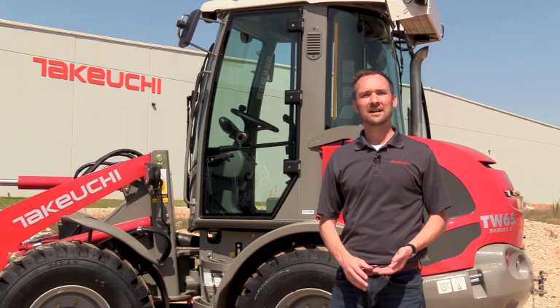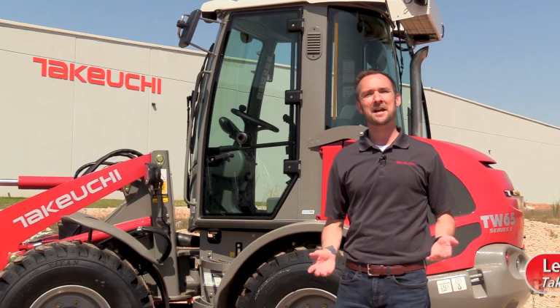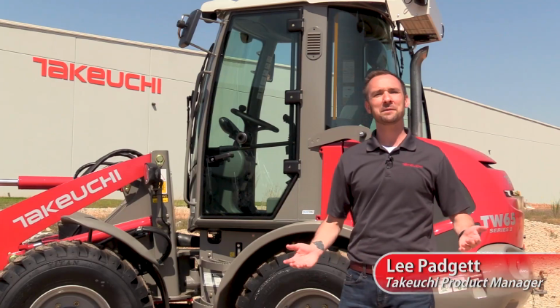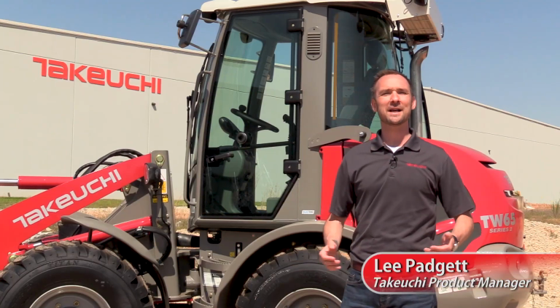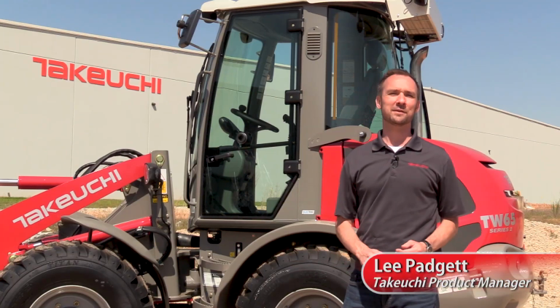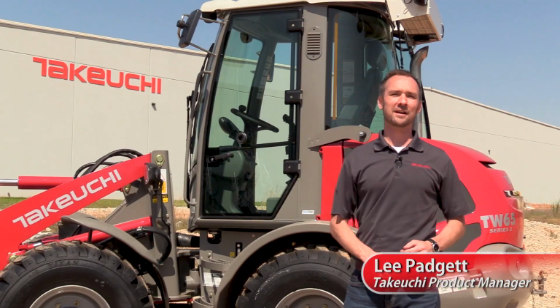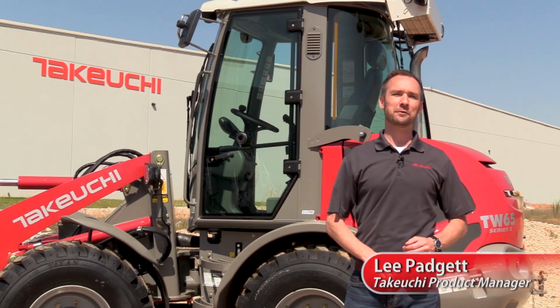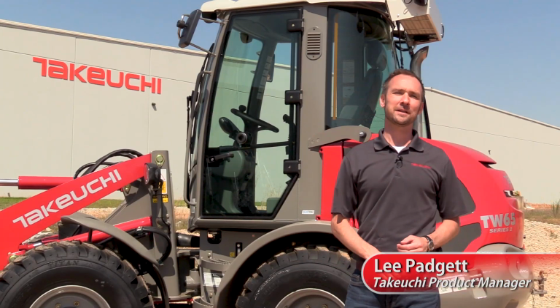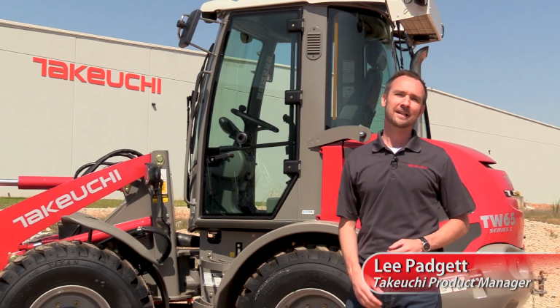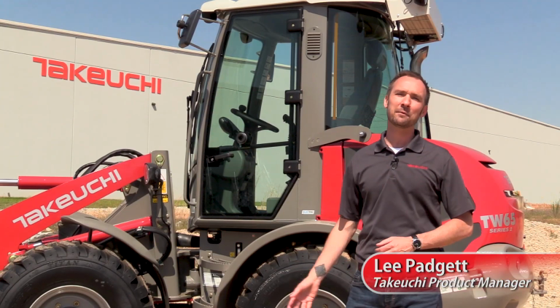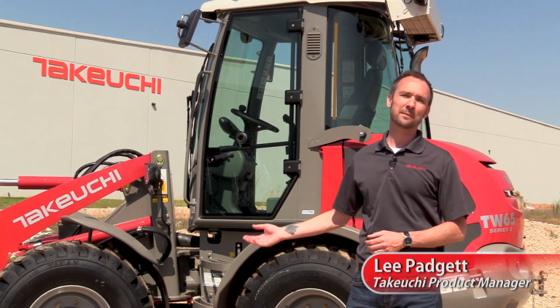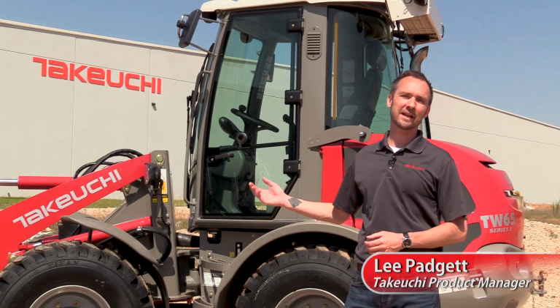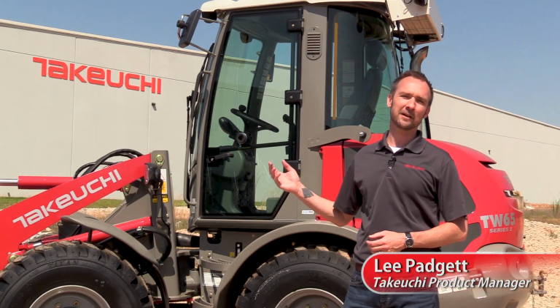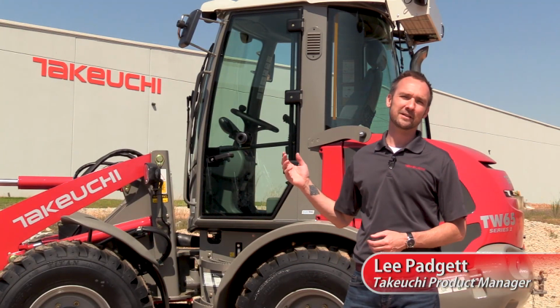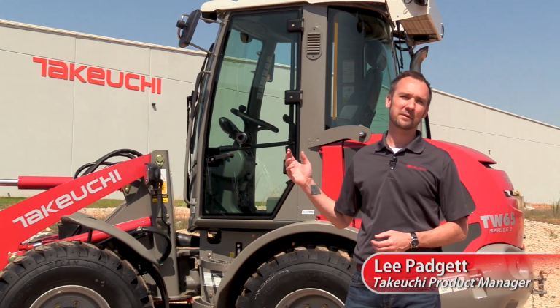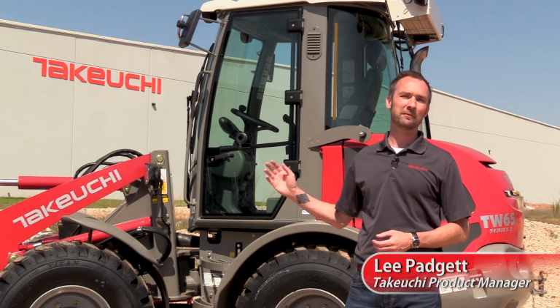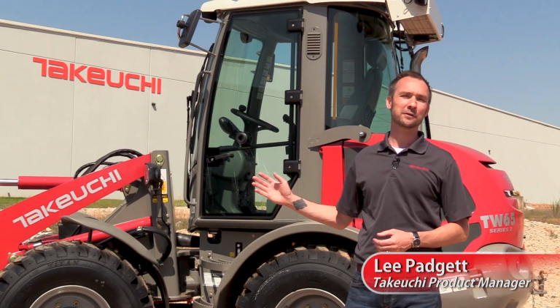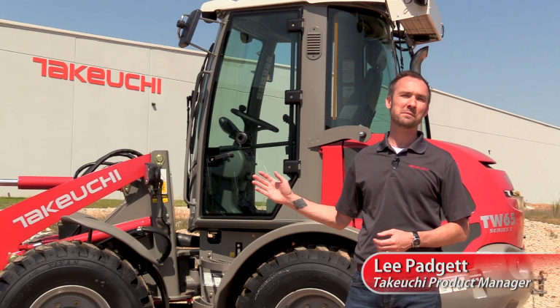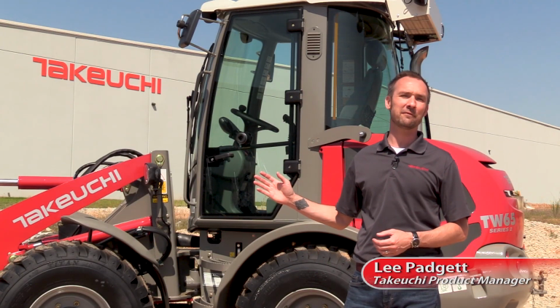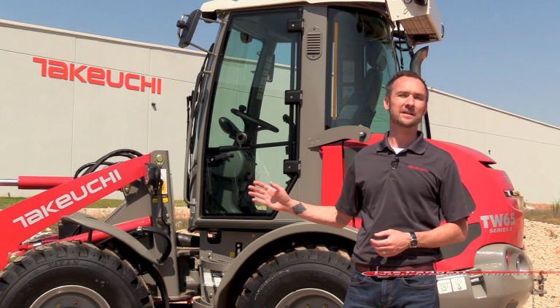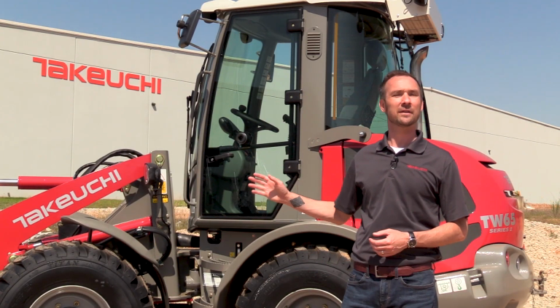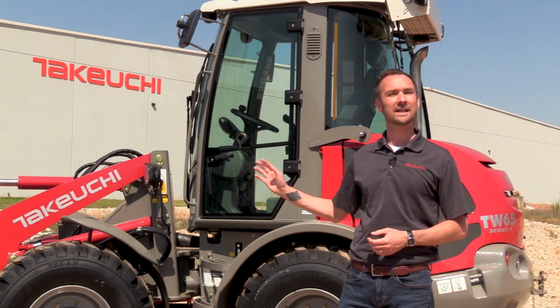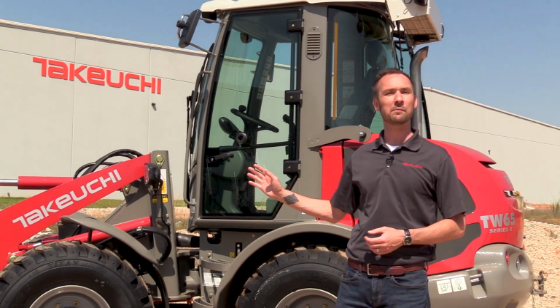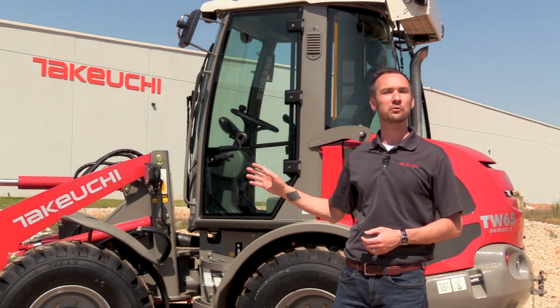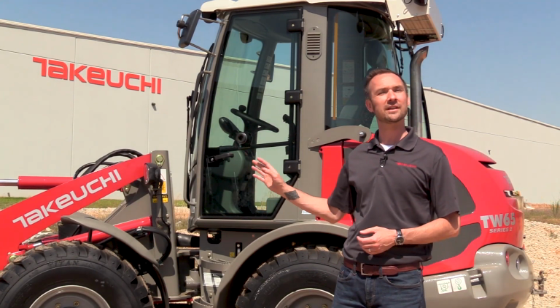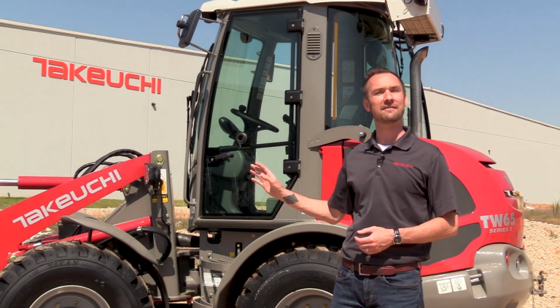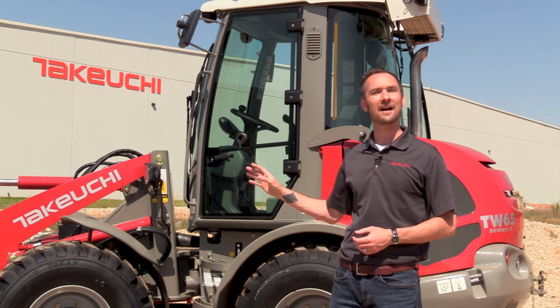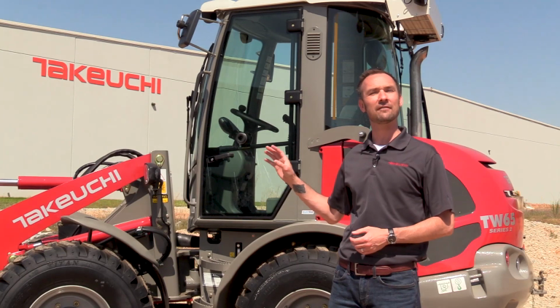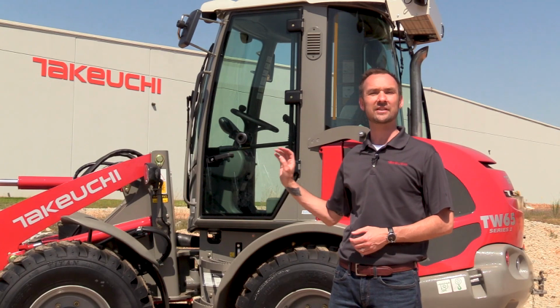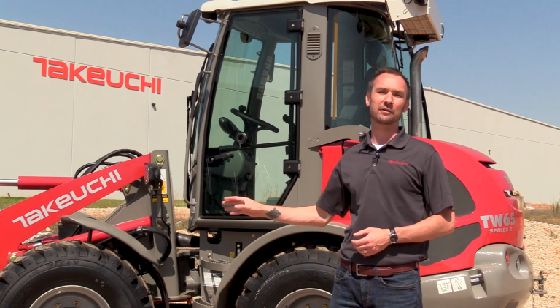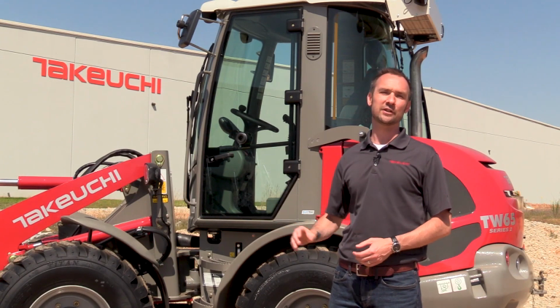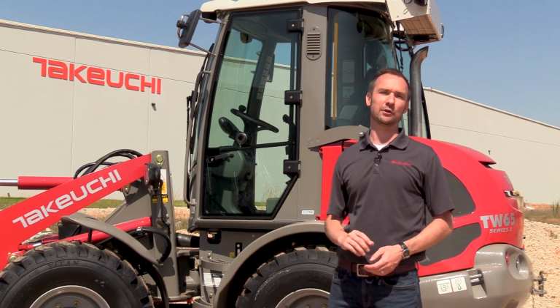Hey, I'm Lee Padgett with Takeuchi. Today we're going to be taking a look at some of the features and benefits of the TW 65 Series 2.